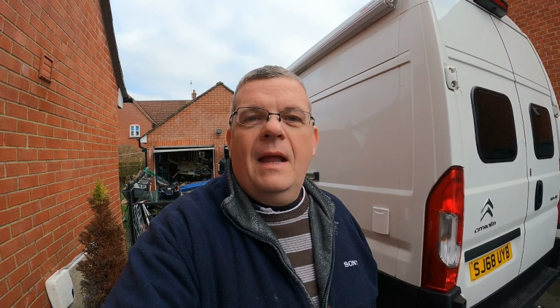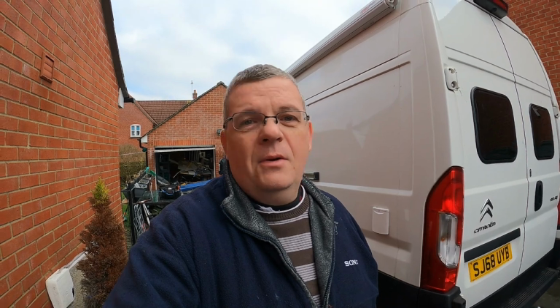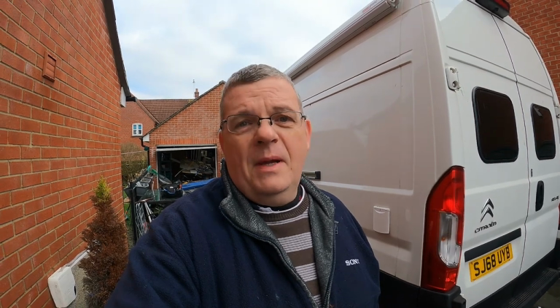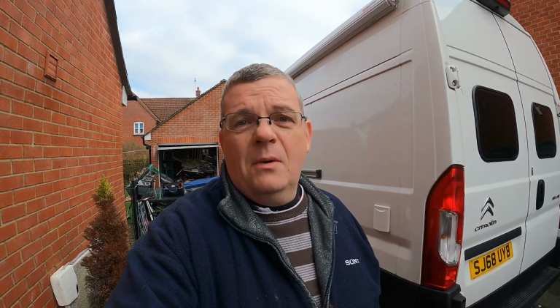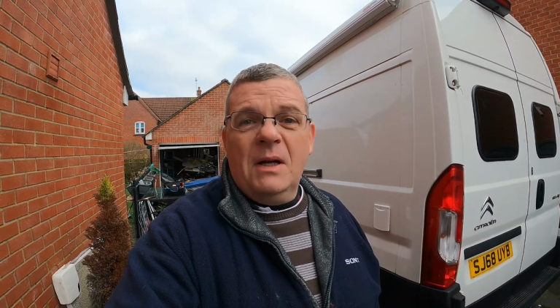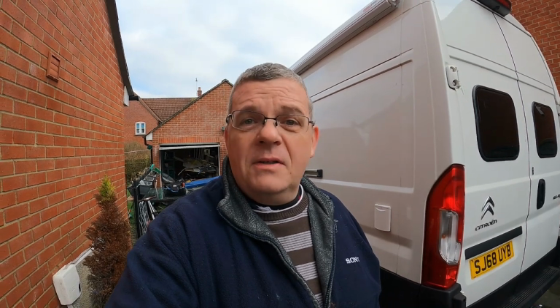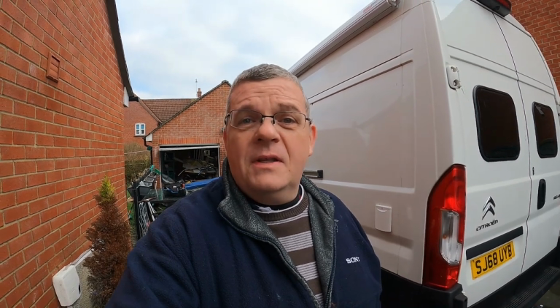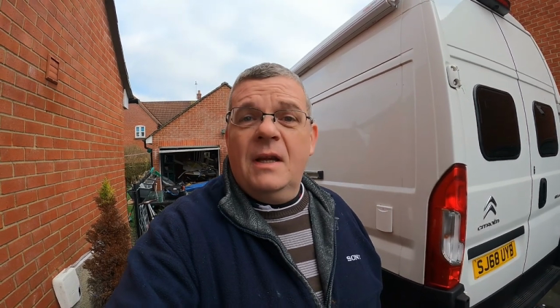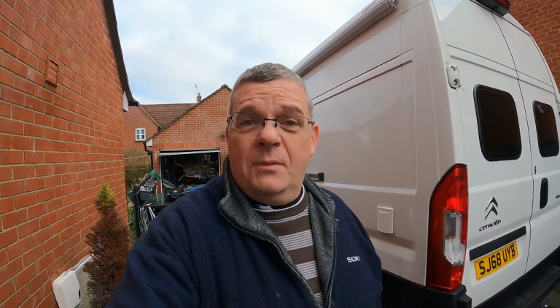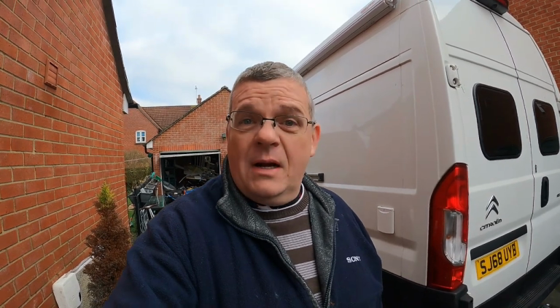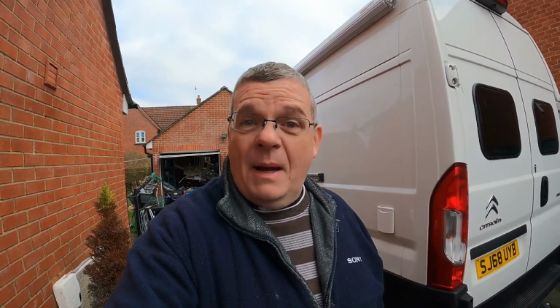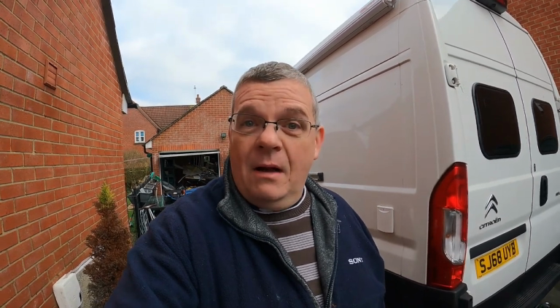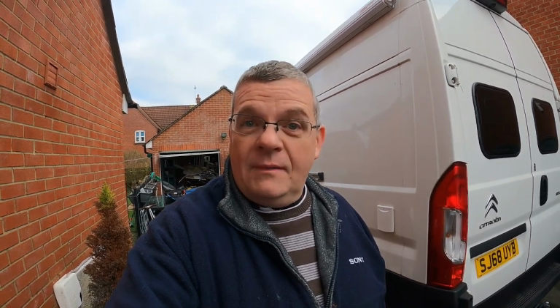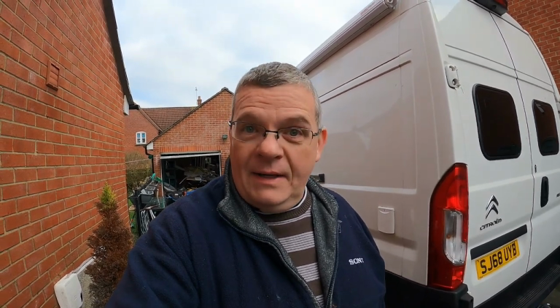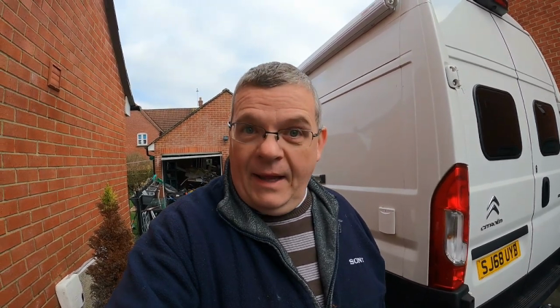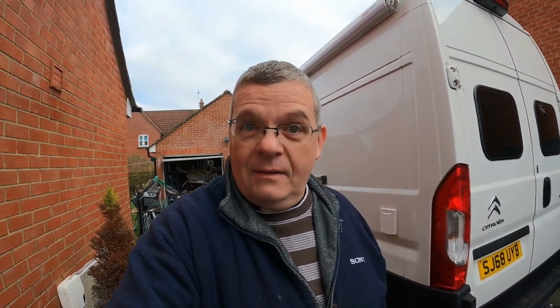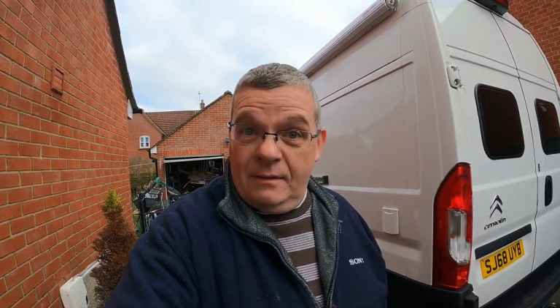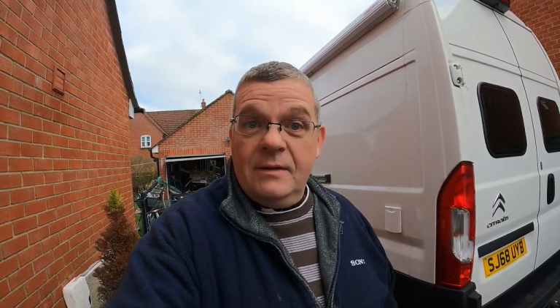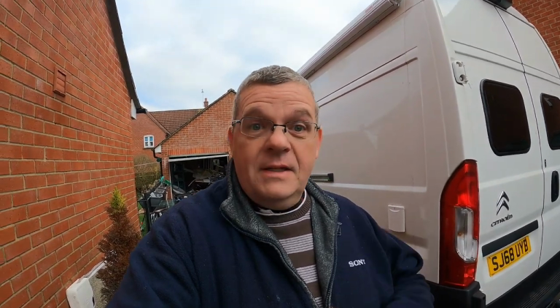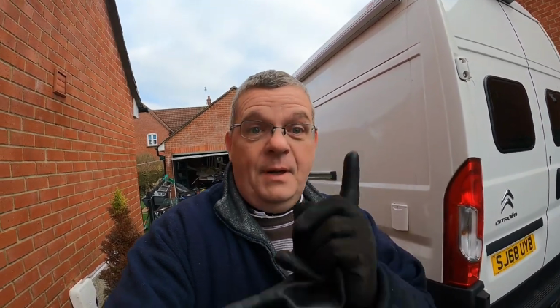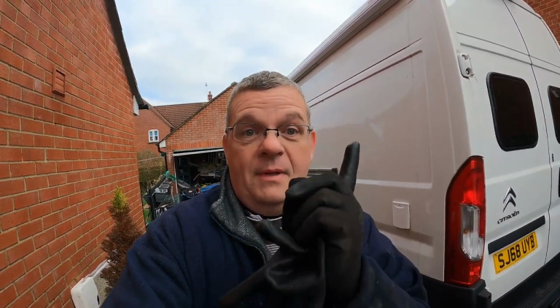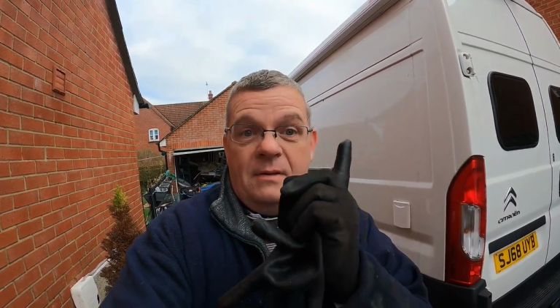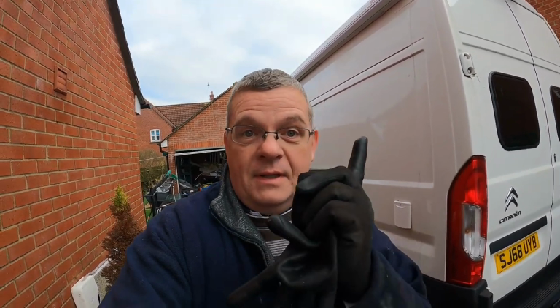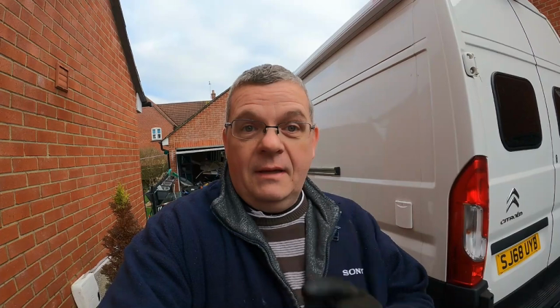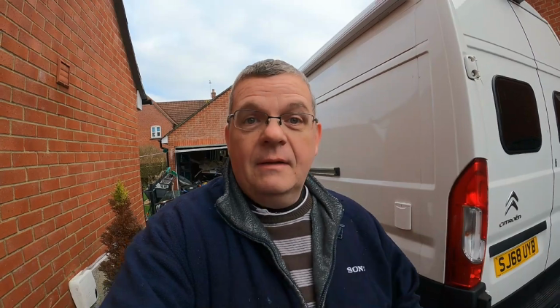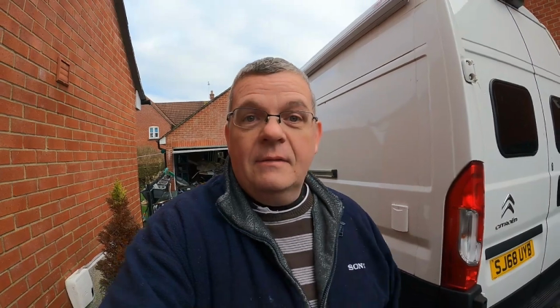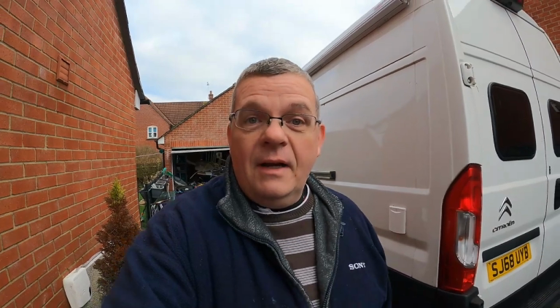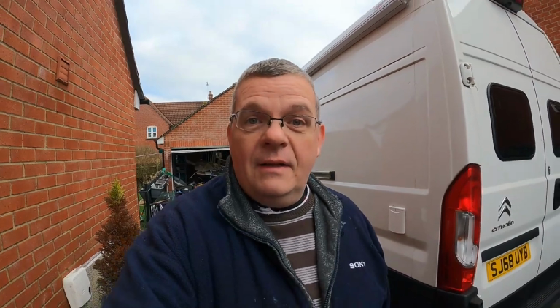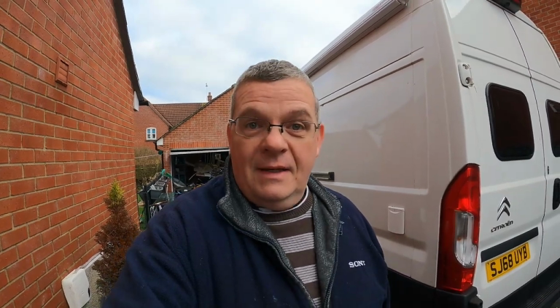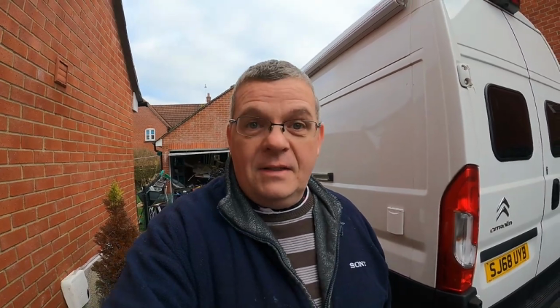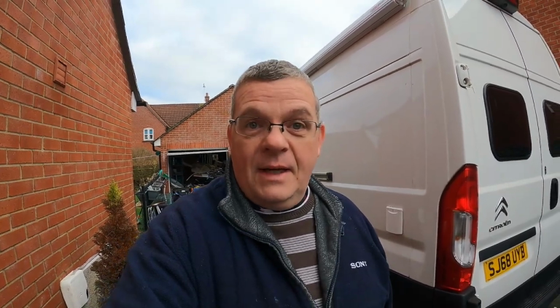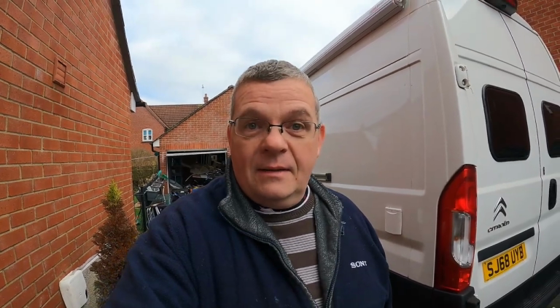Hello me old muggers, here we are back on the van again. Look, there it is behind me, there you see. Right, let's do it.